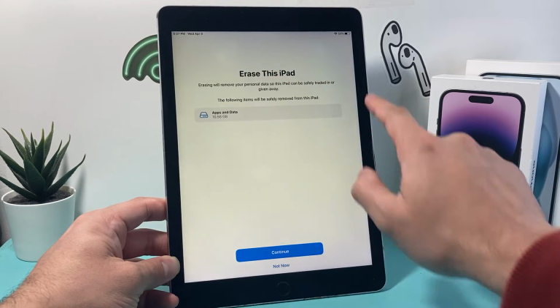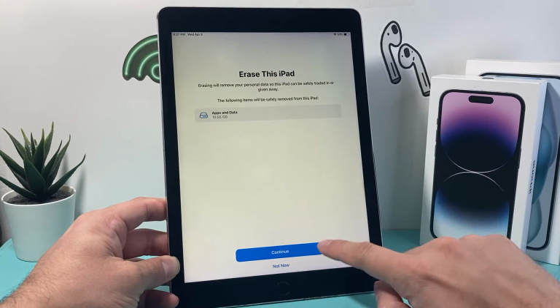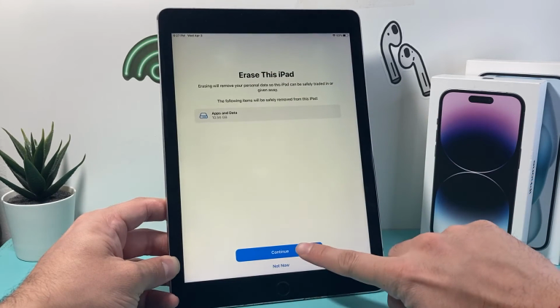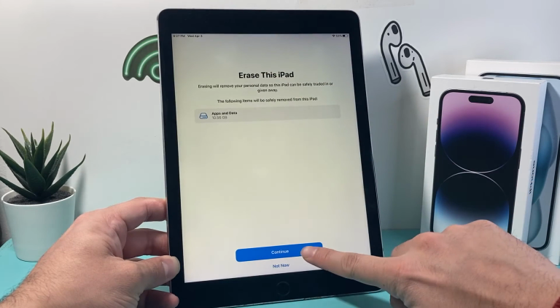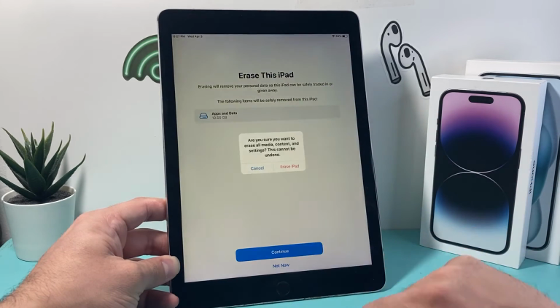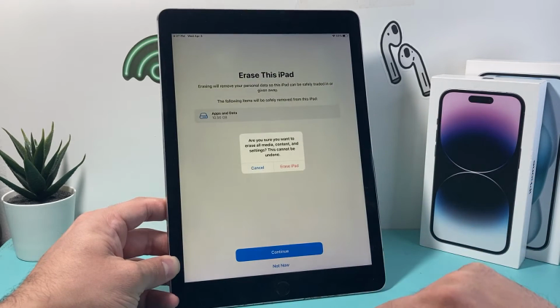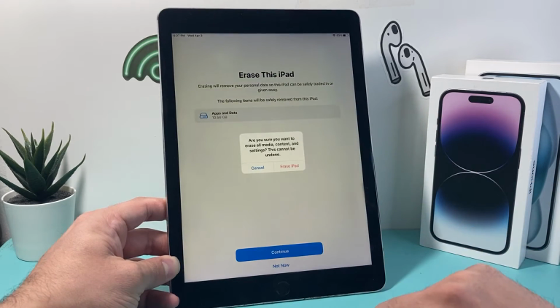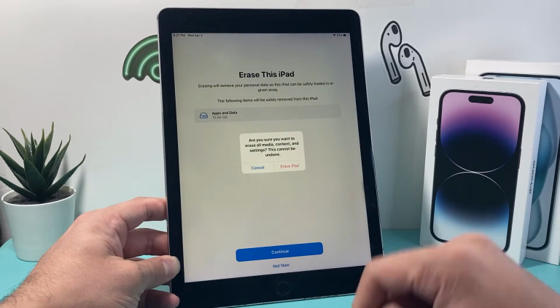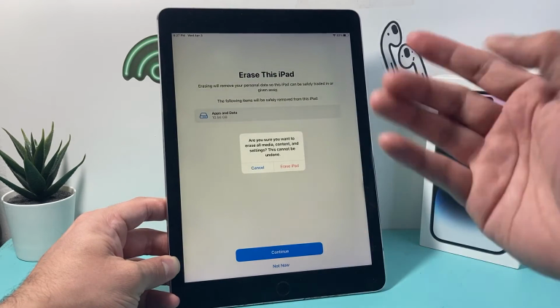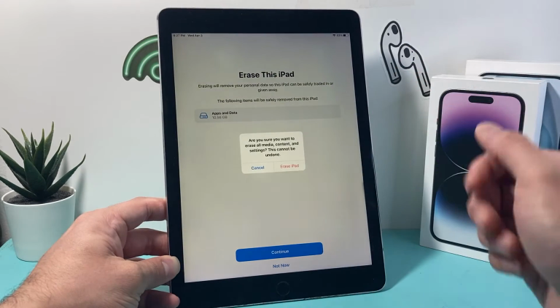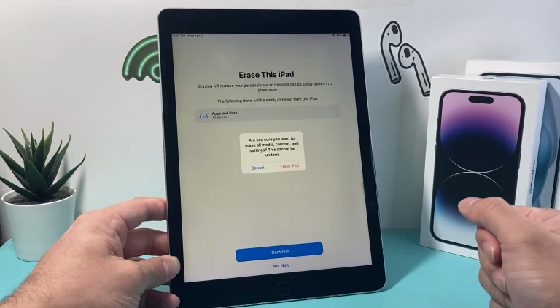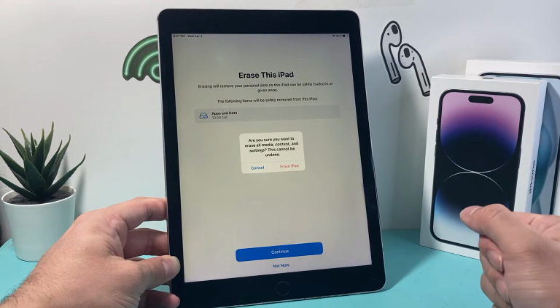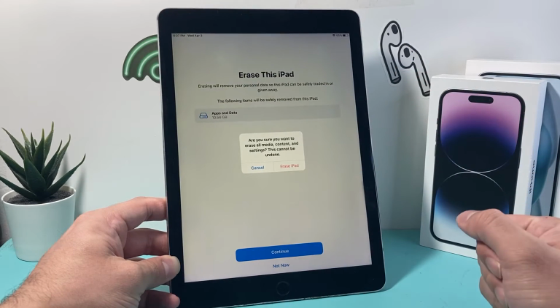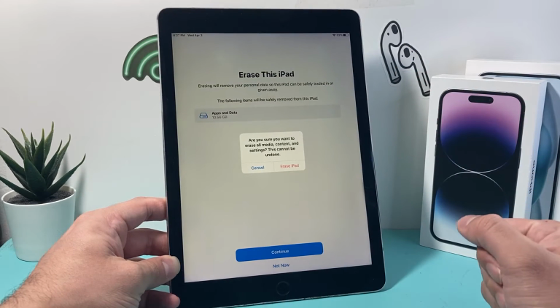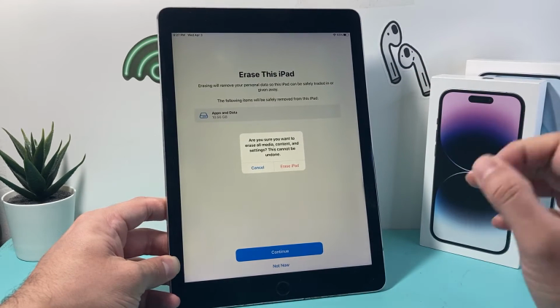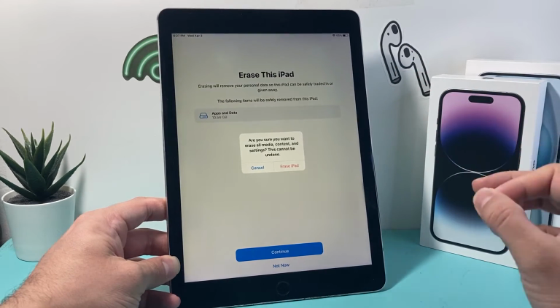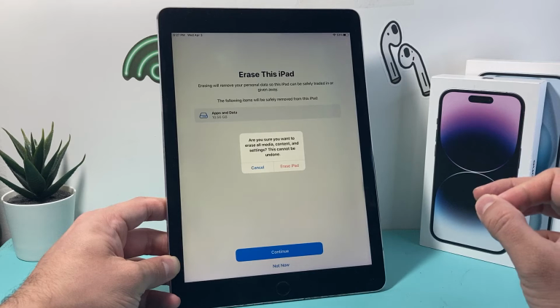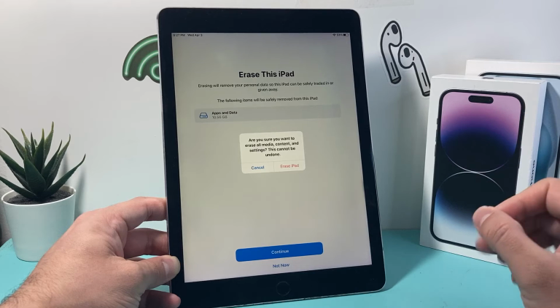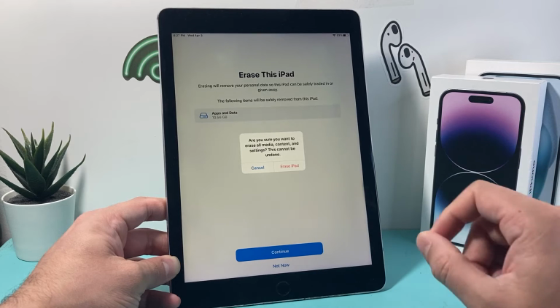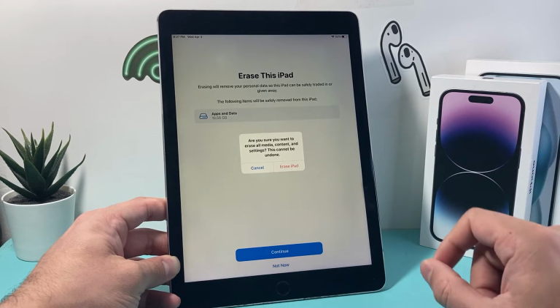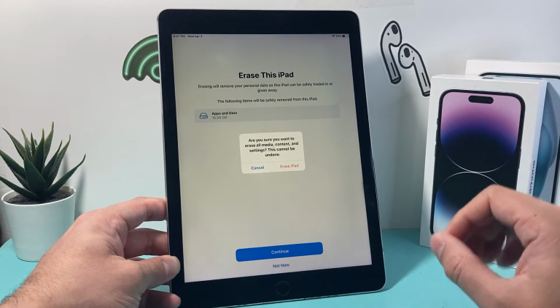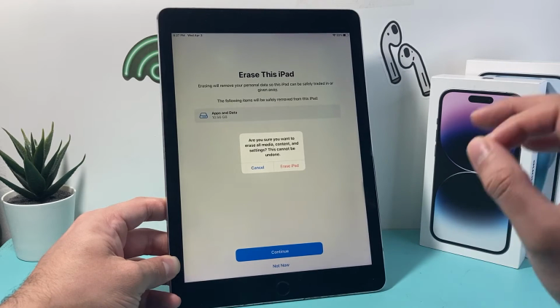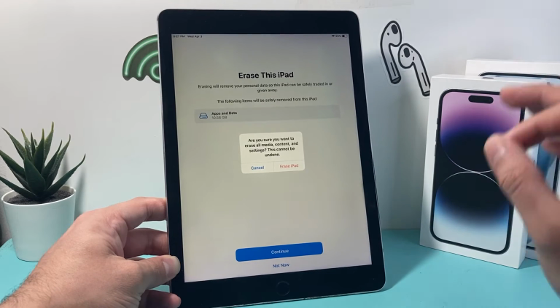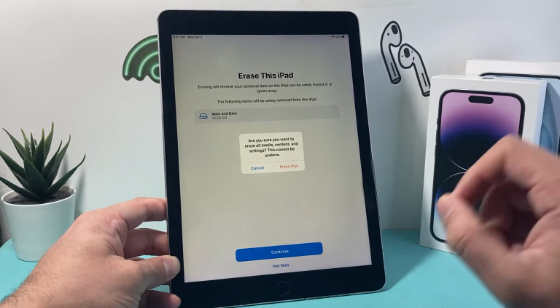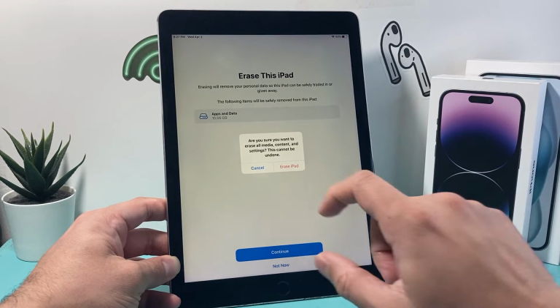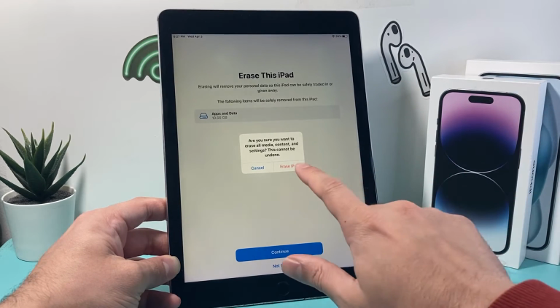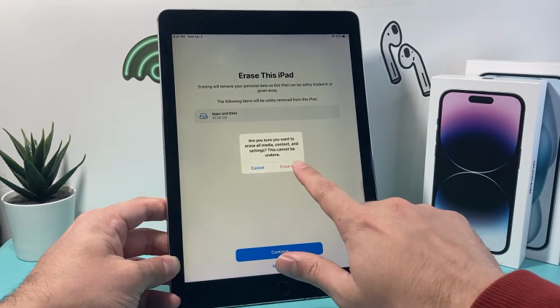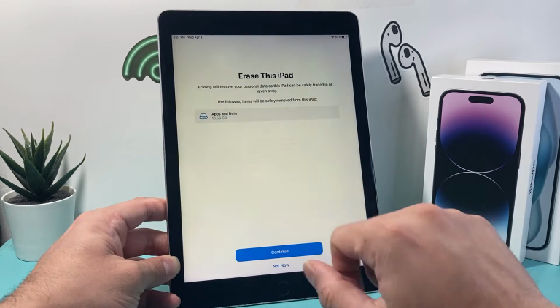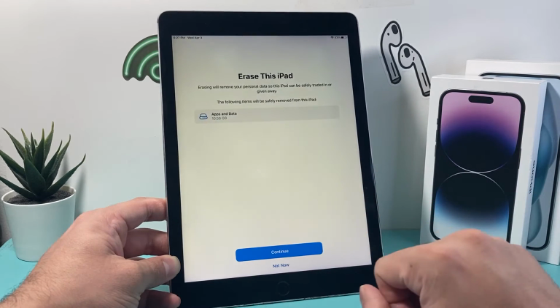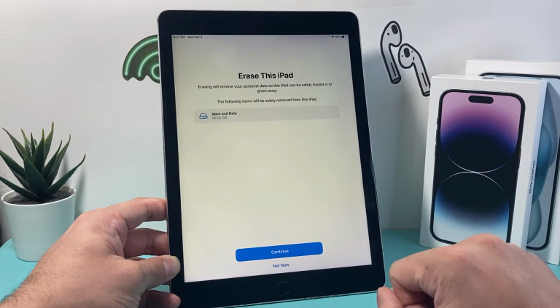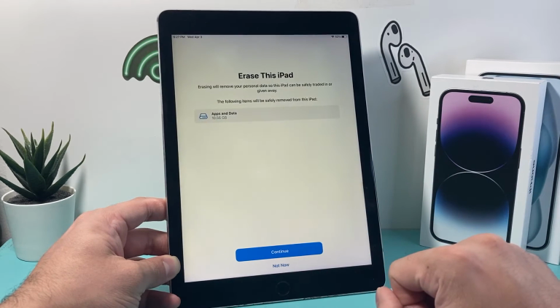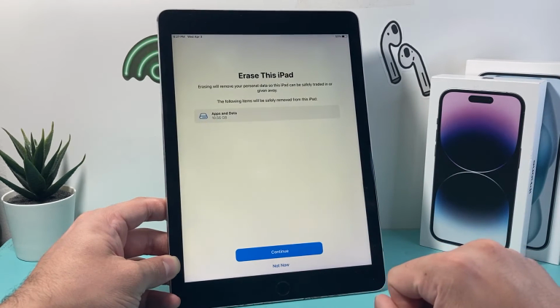As you can see, it's going to erase this iPad. We can hit Continue, and it's going to want us to confirm that we really want to do that. If we do, we simply click on Erase iPad.